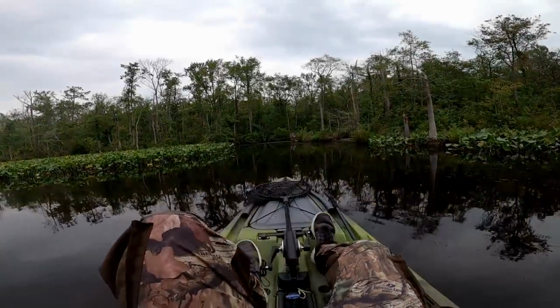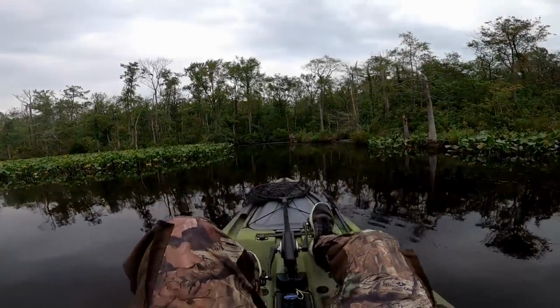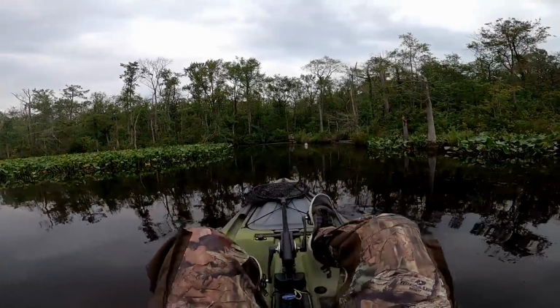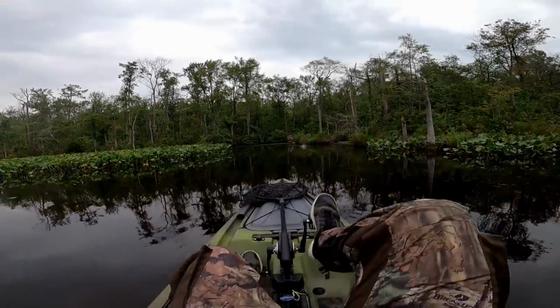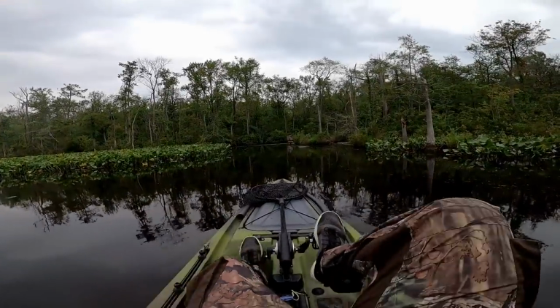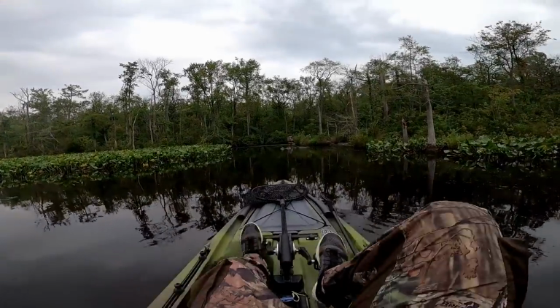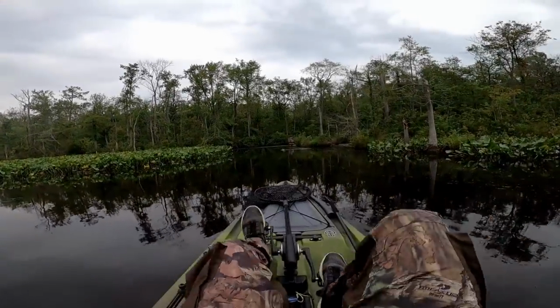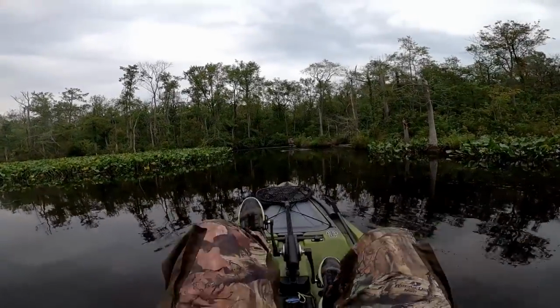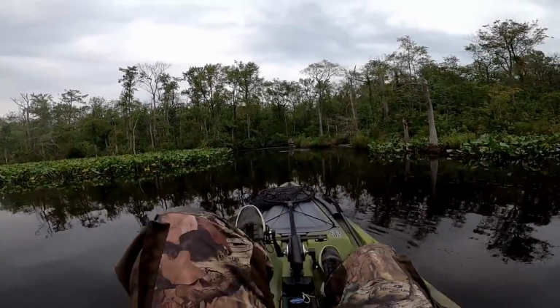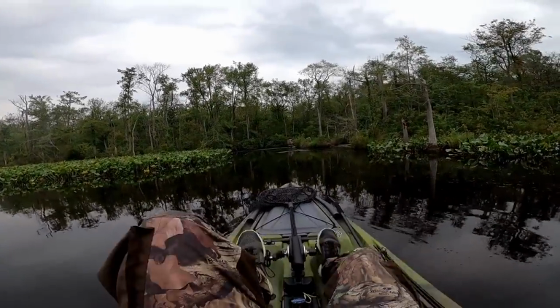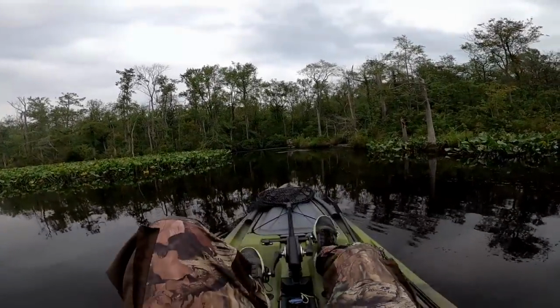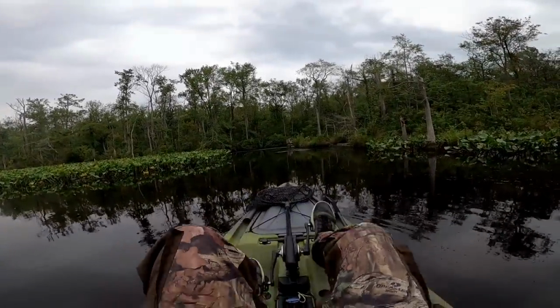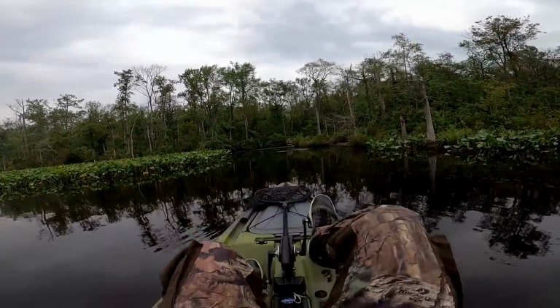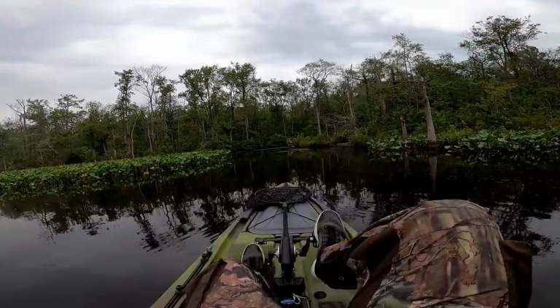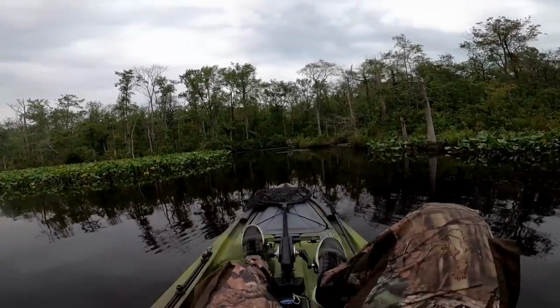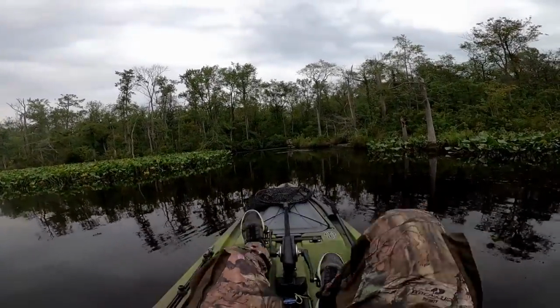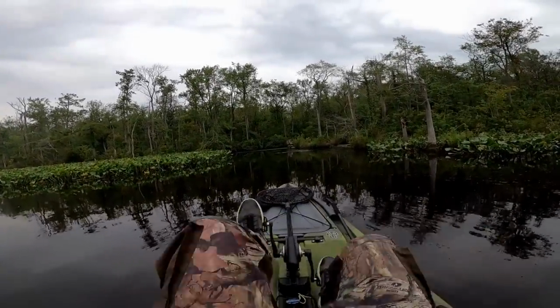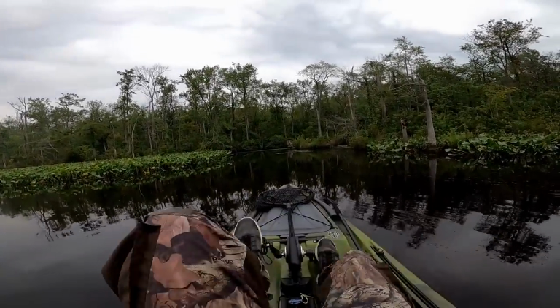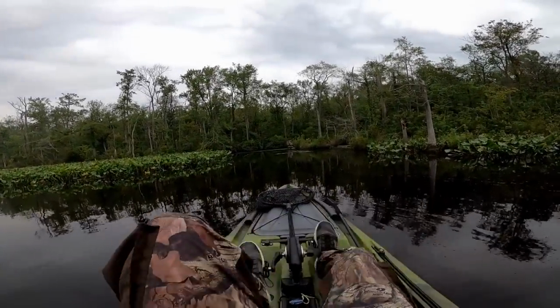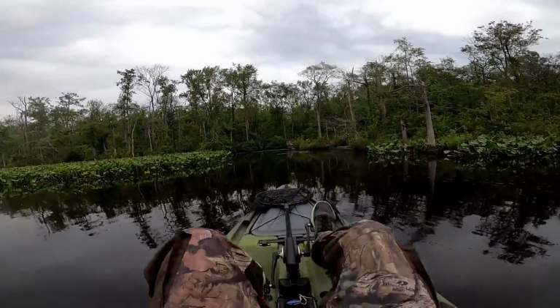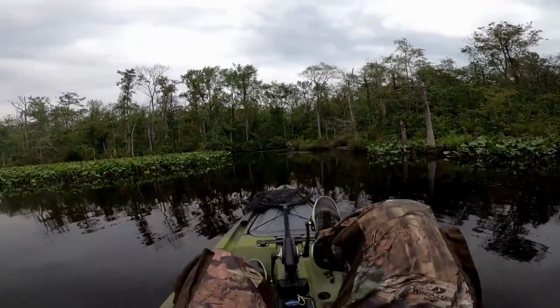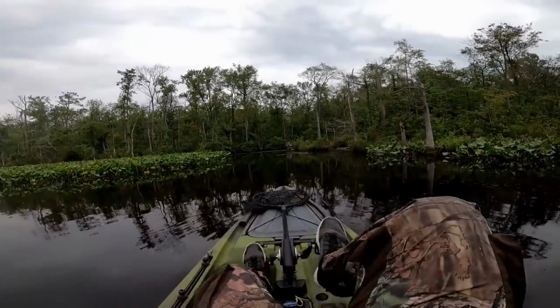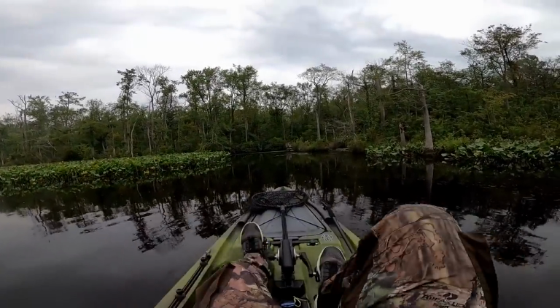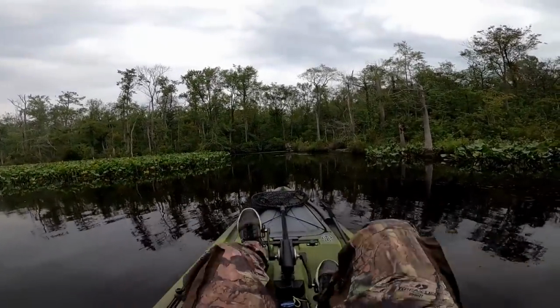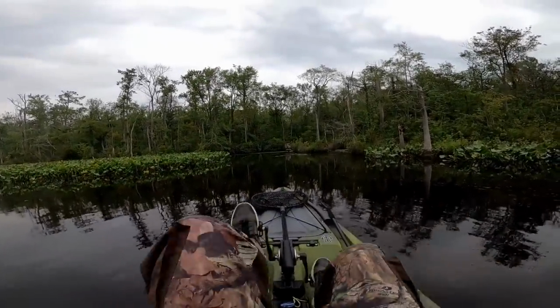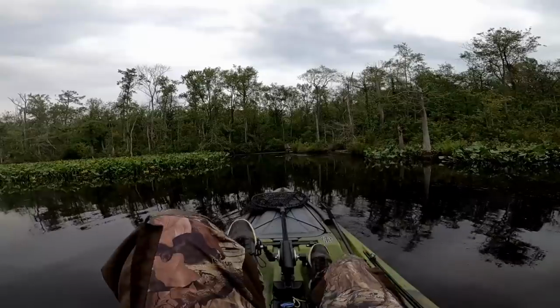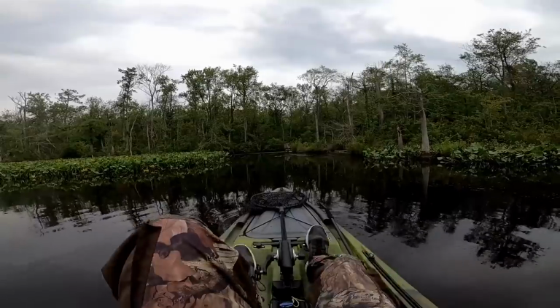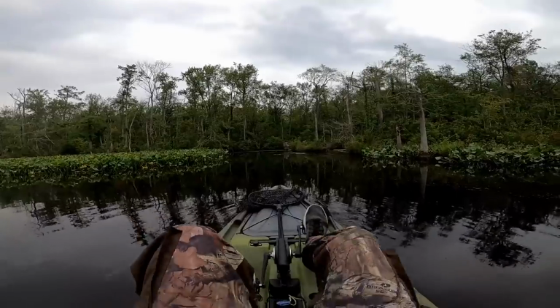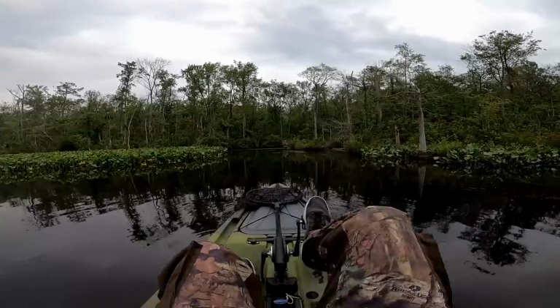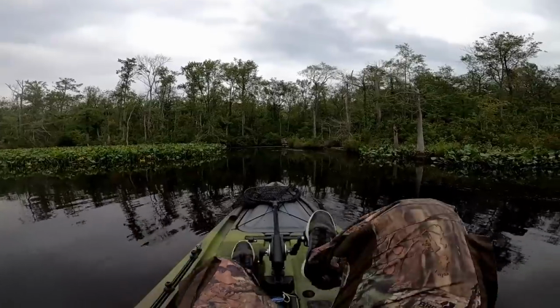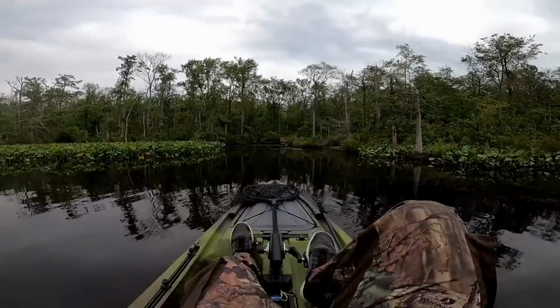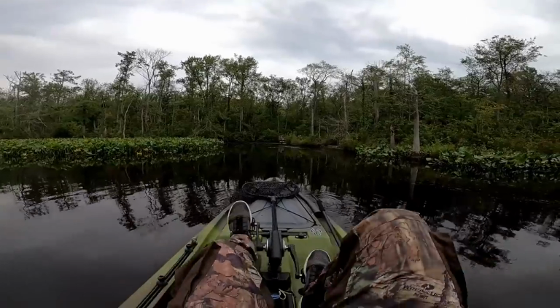There he is. Oh, that's a good fish. That's a good fish.